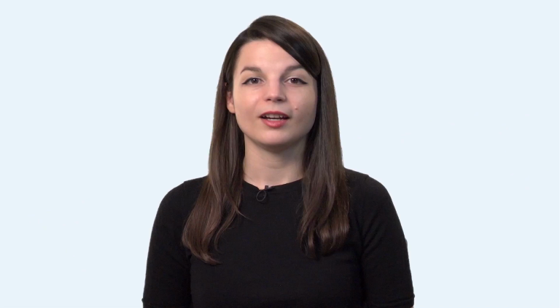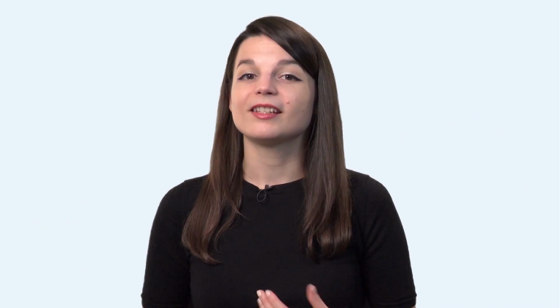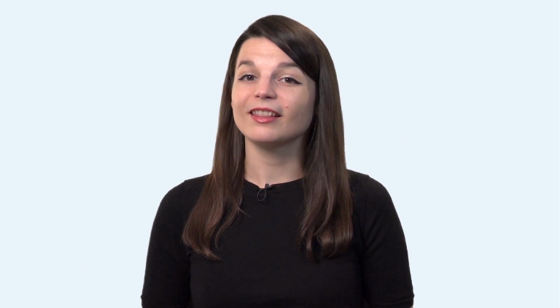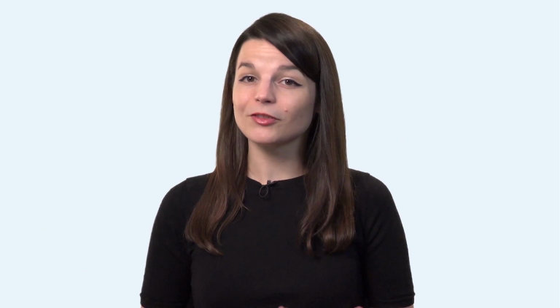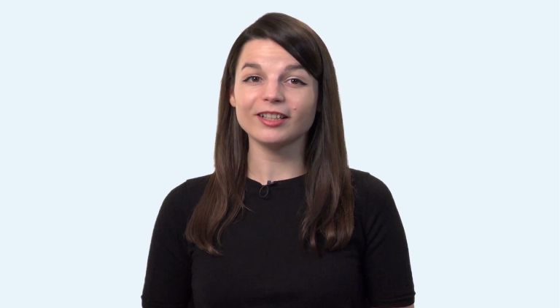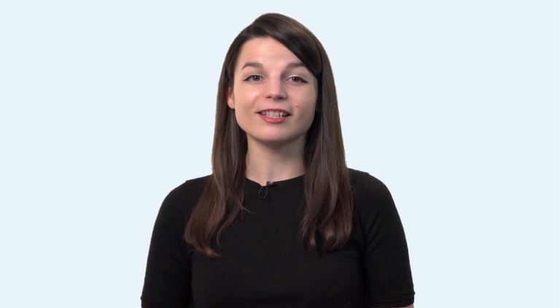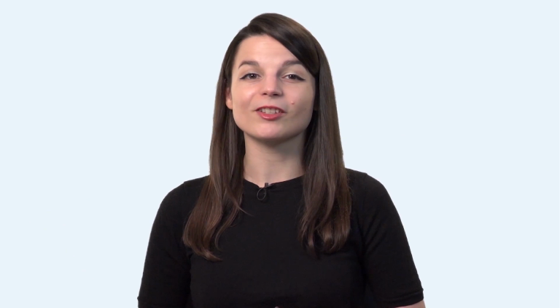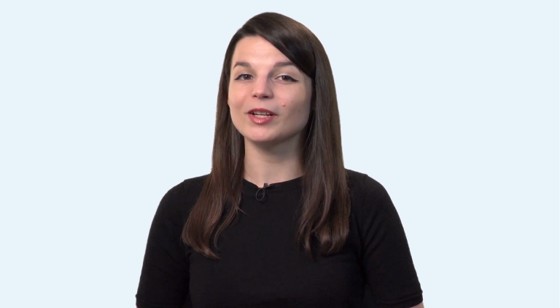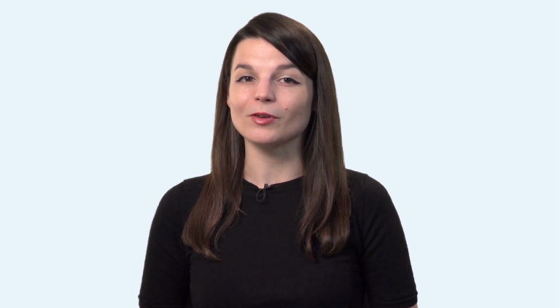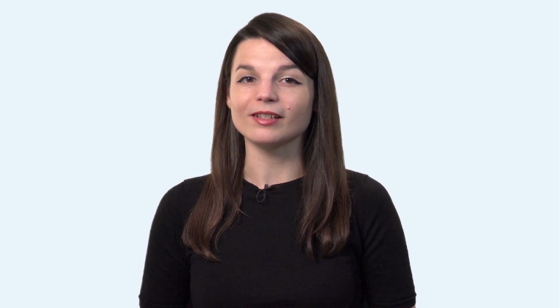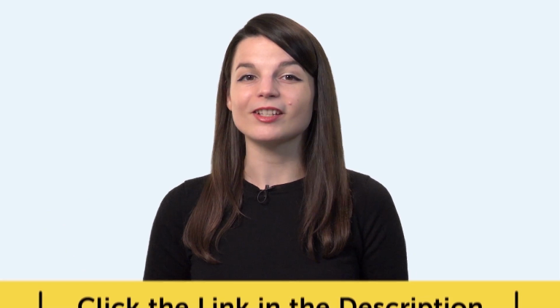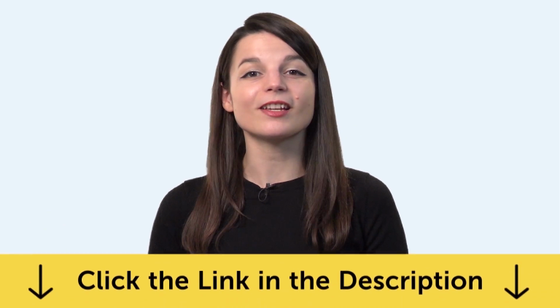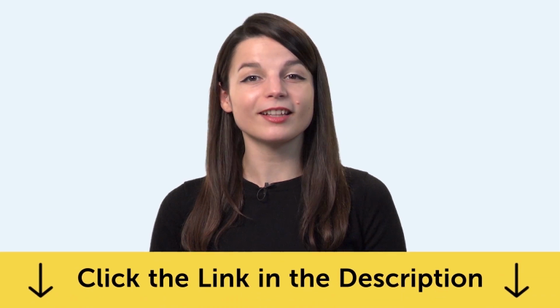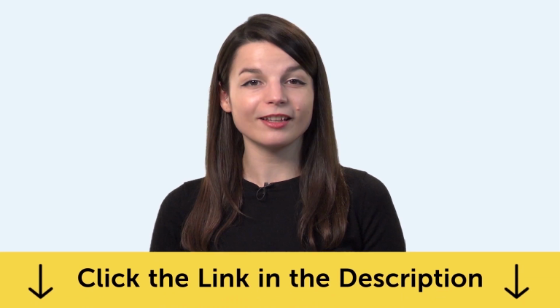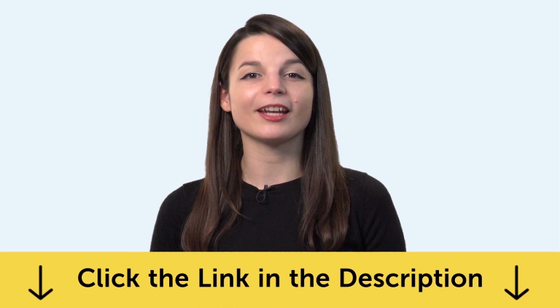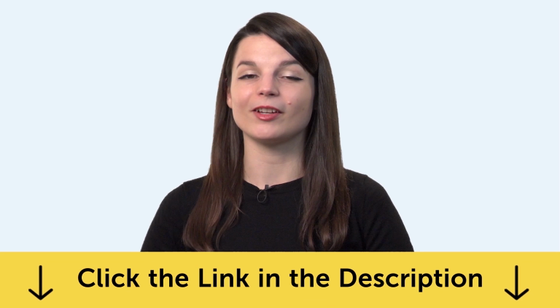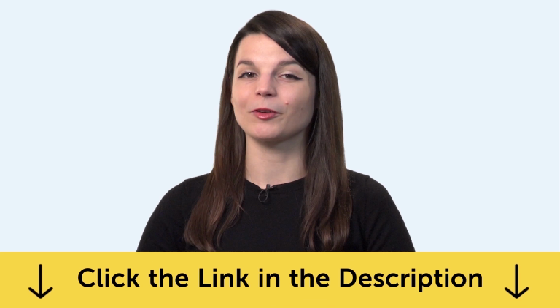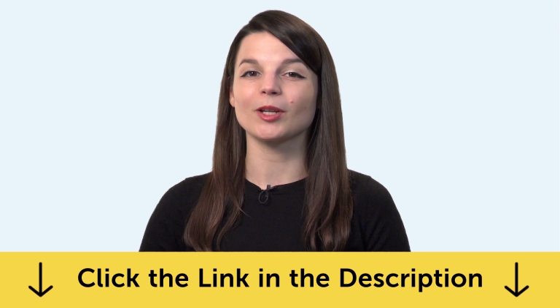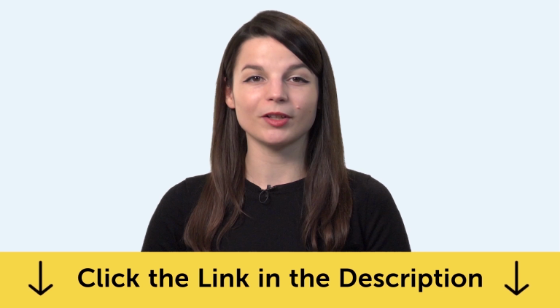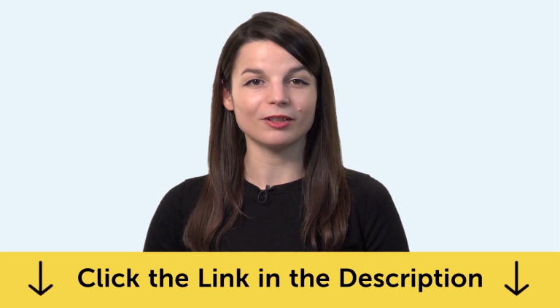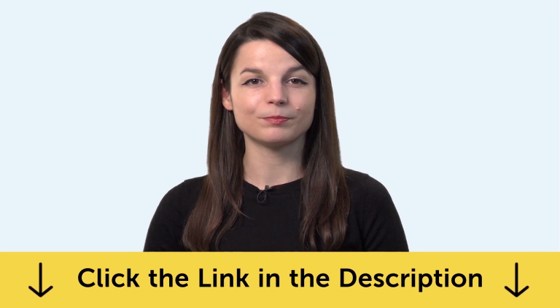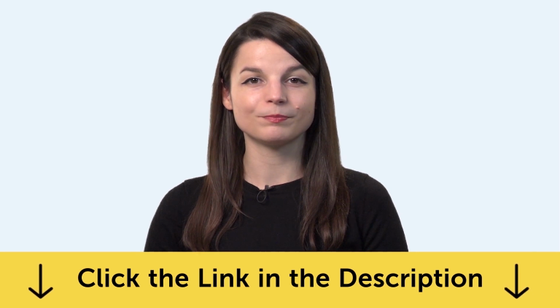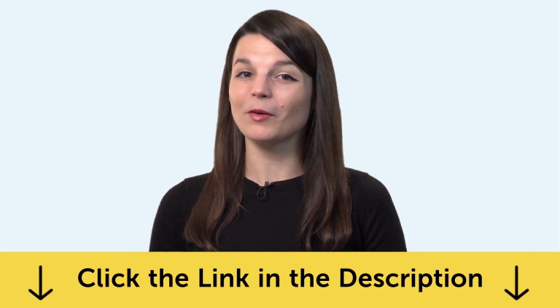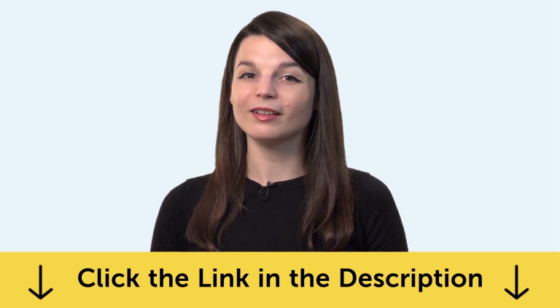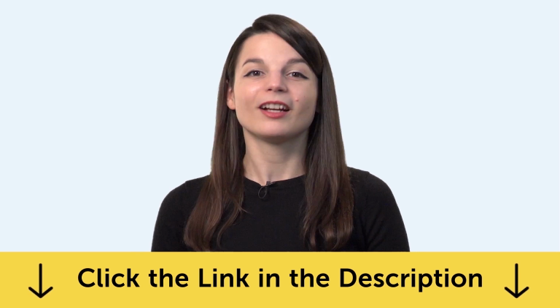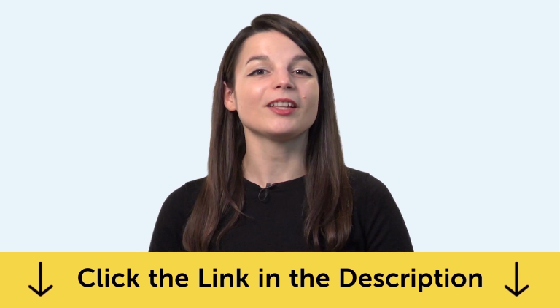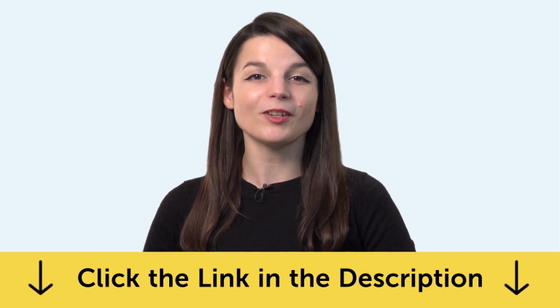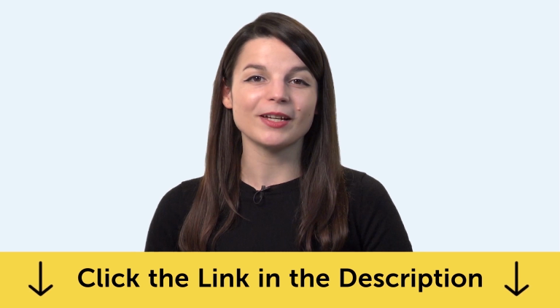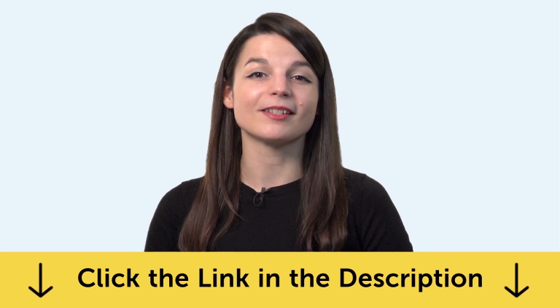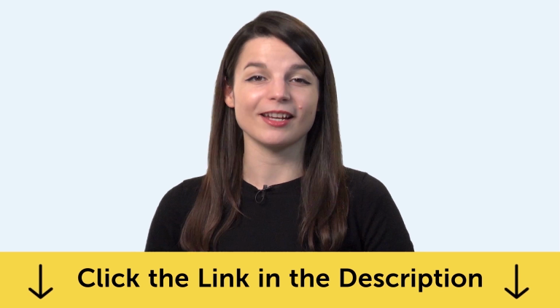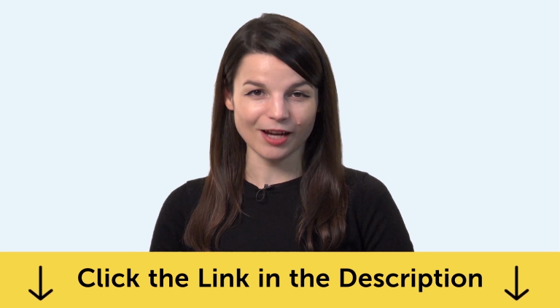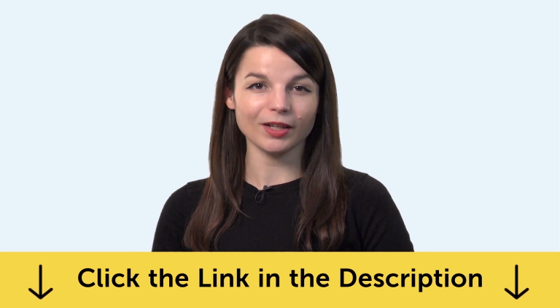To get these free lessons and resources, just click the link in the description below. Okay, let's jump into today's topic.